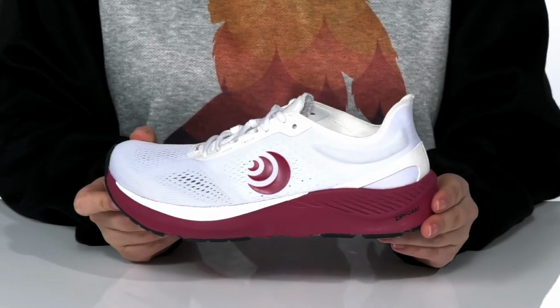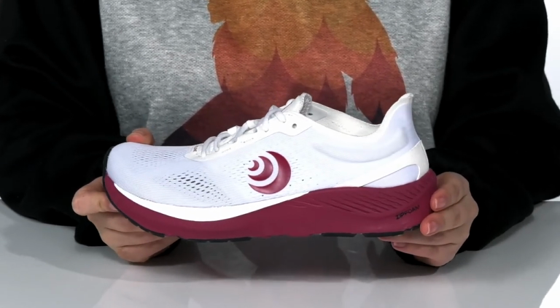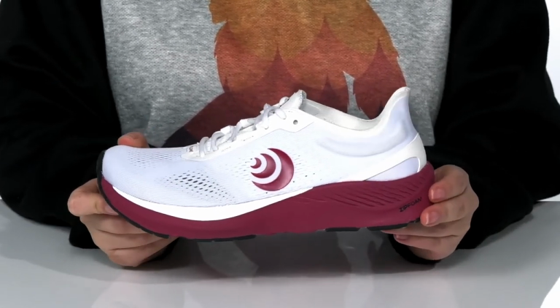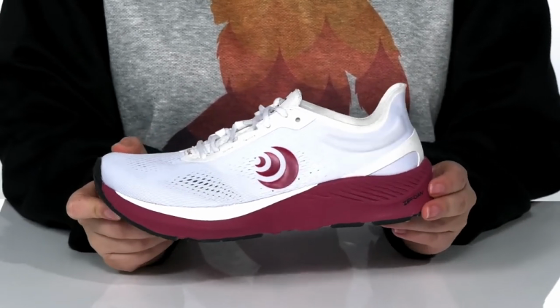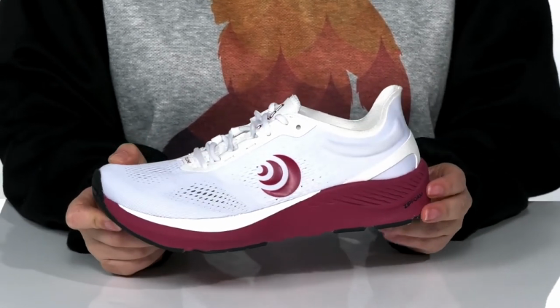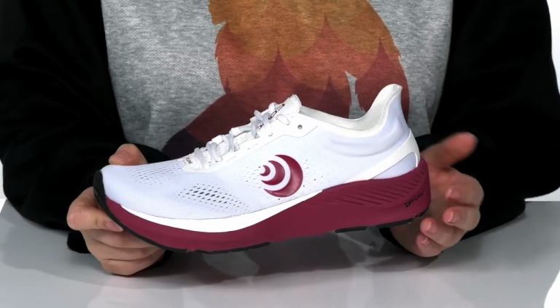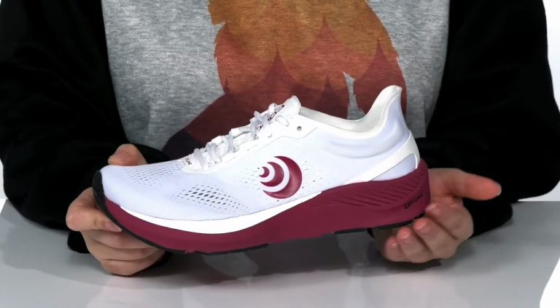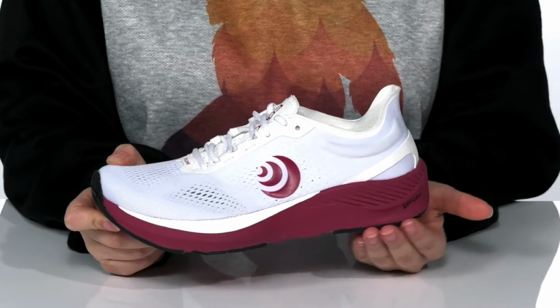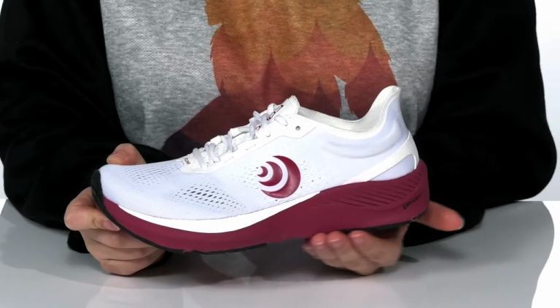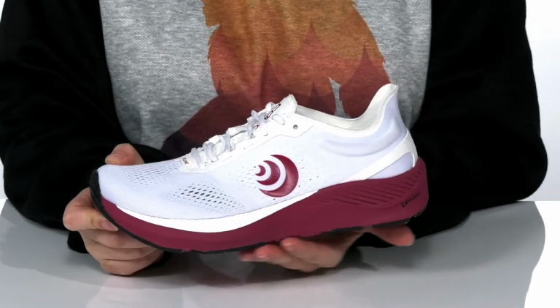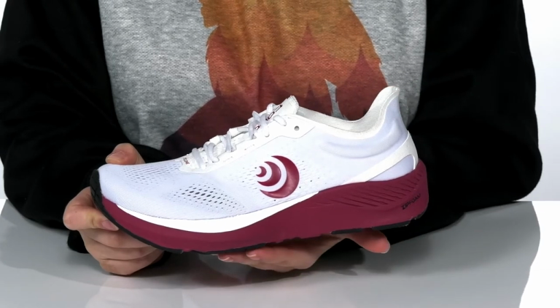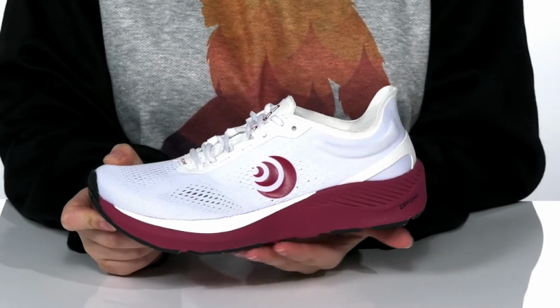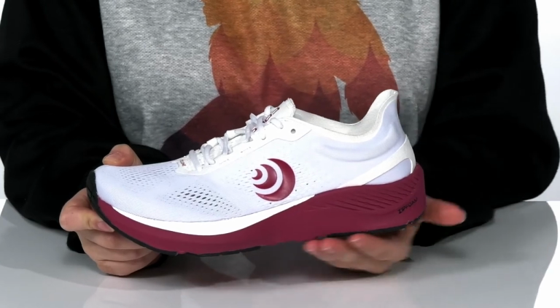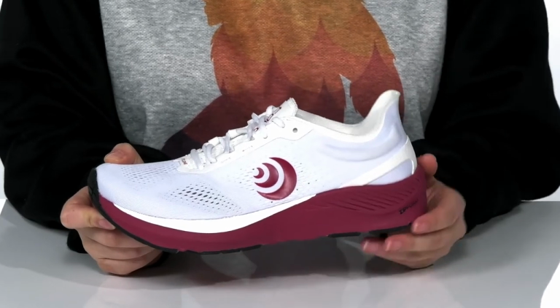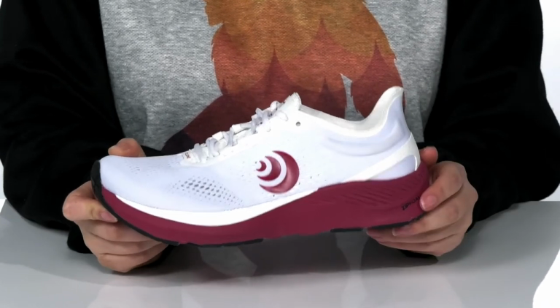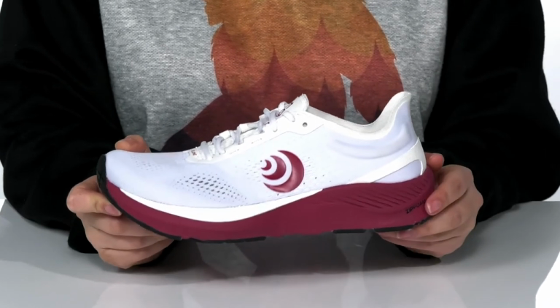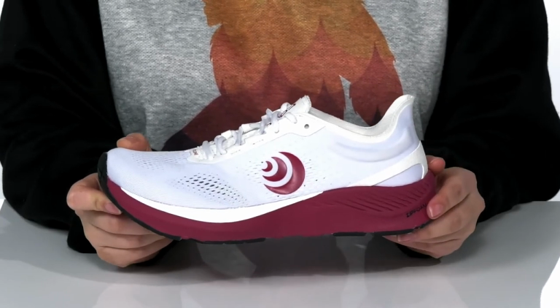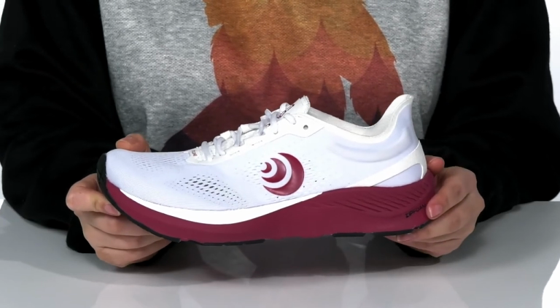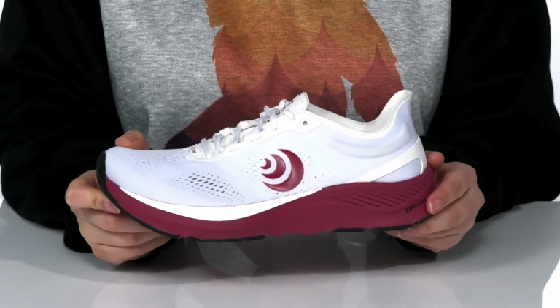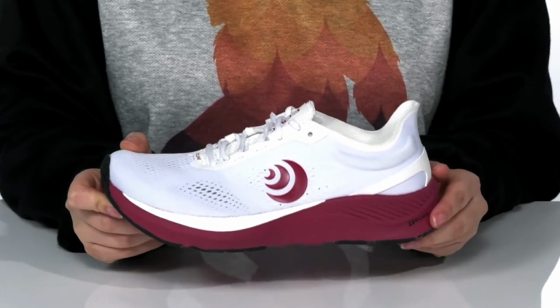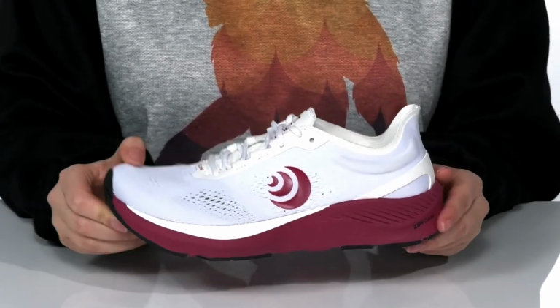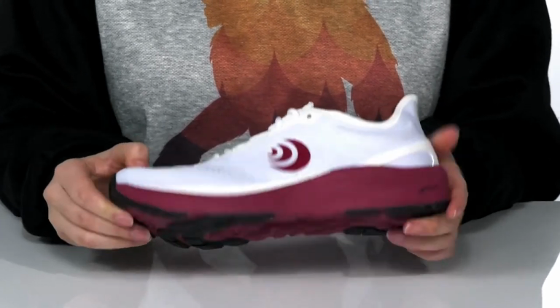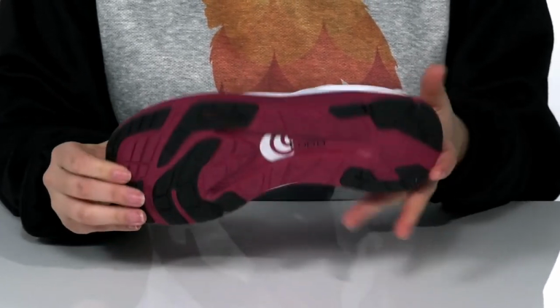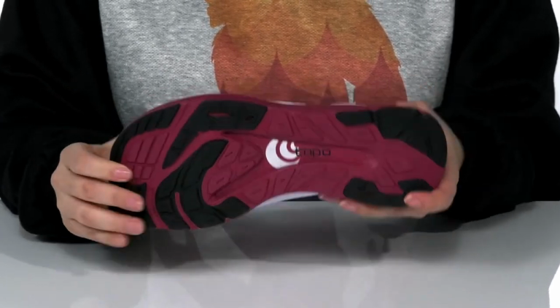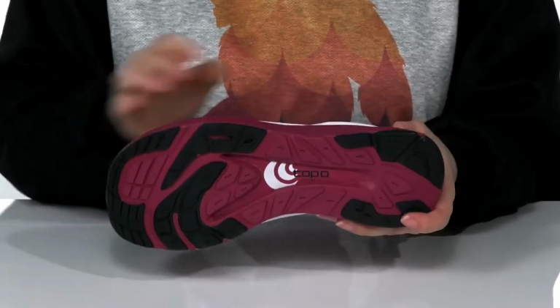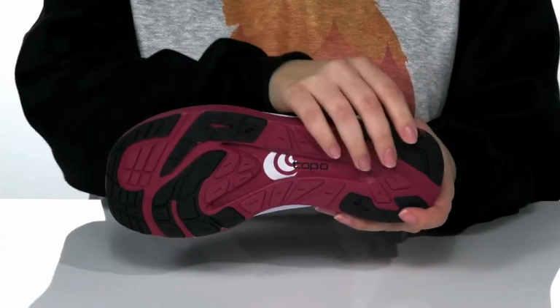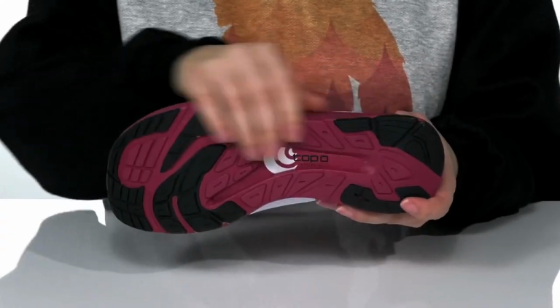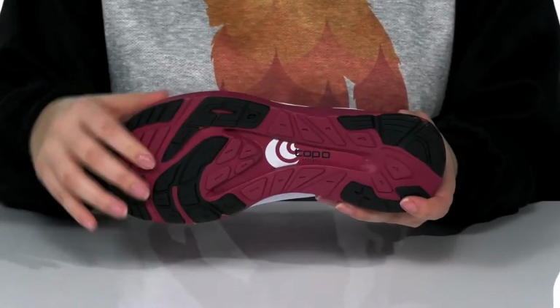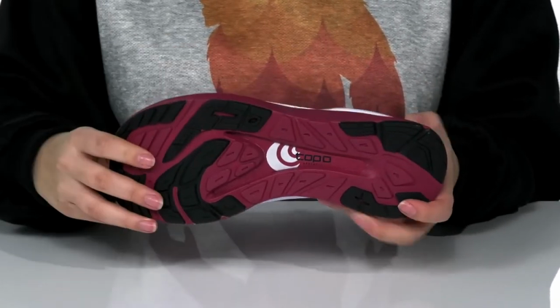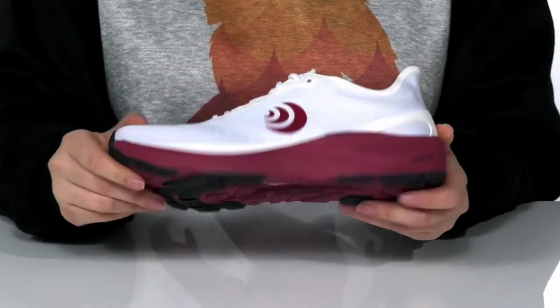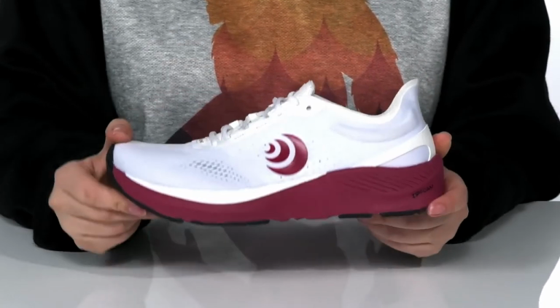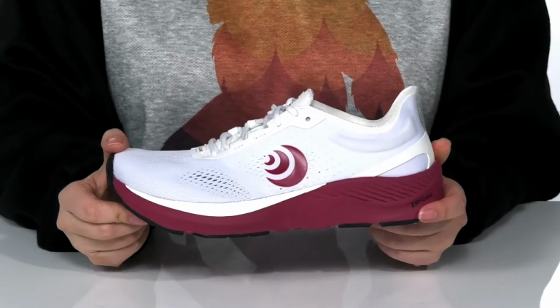There is a zip-foam midsole giving a springy feel. All of that is on top of a grippy outsole for traction.